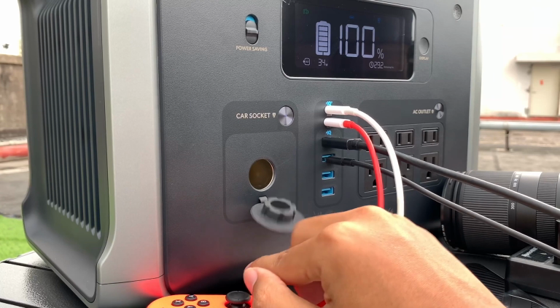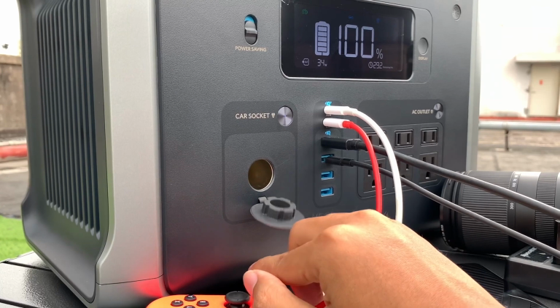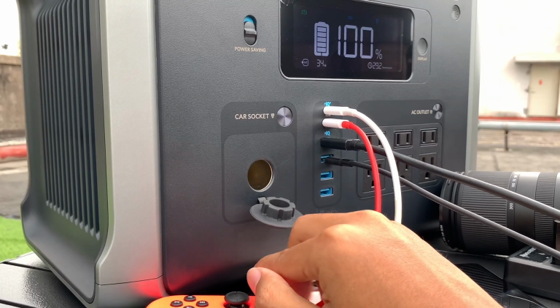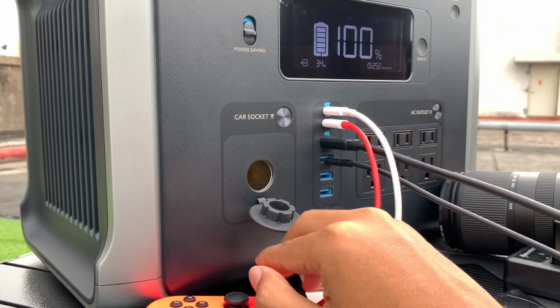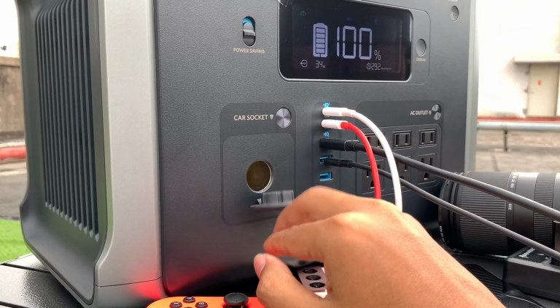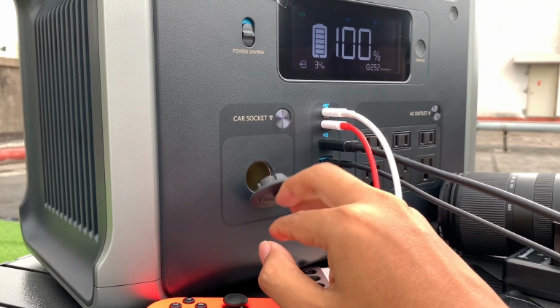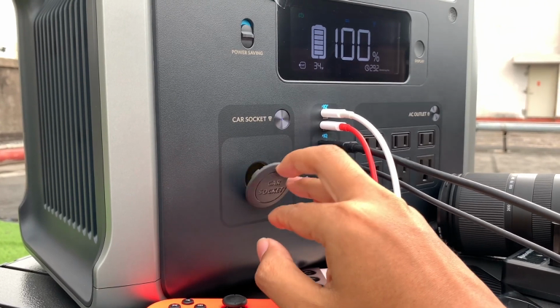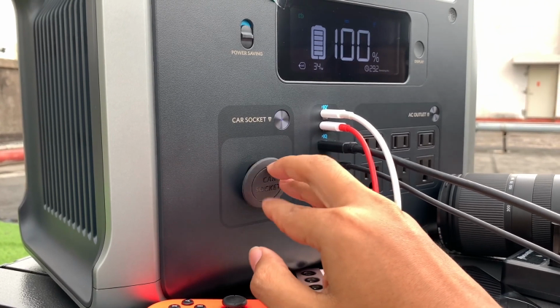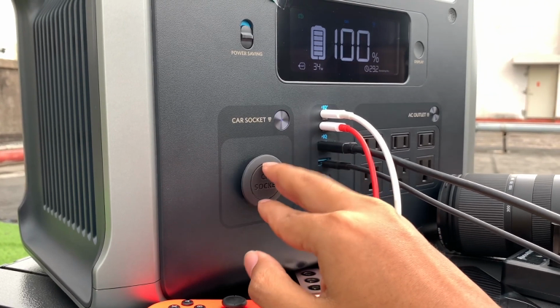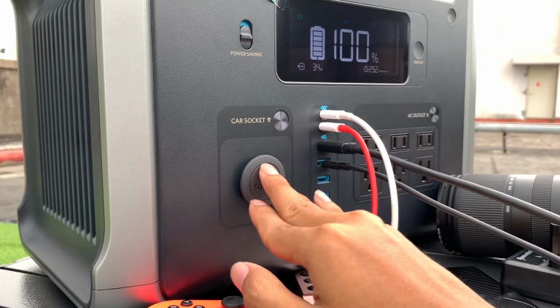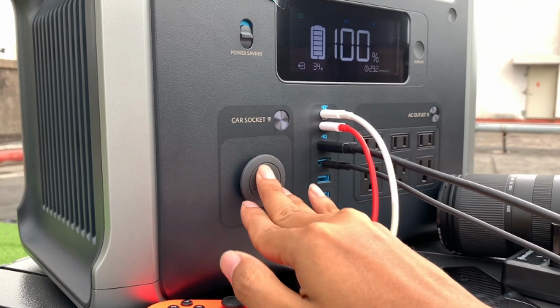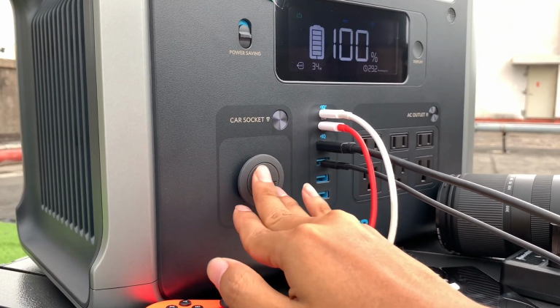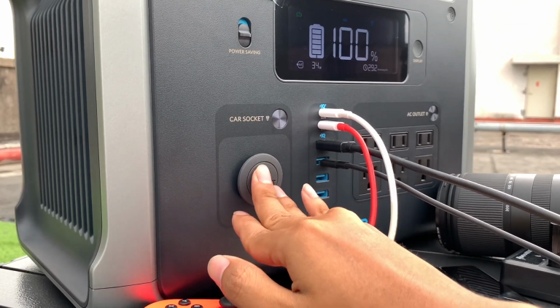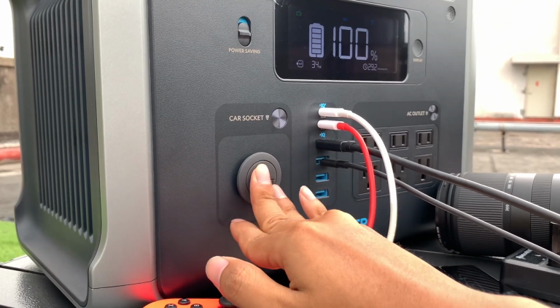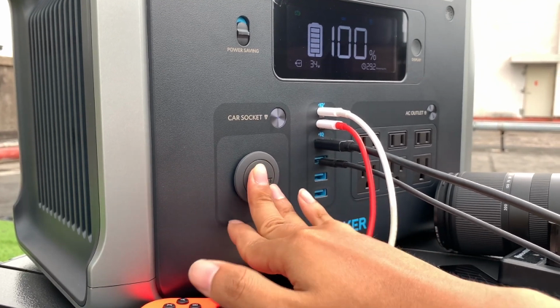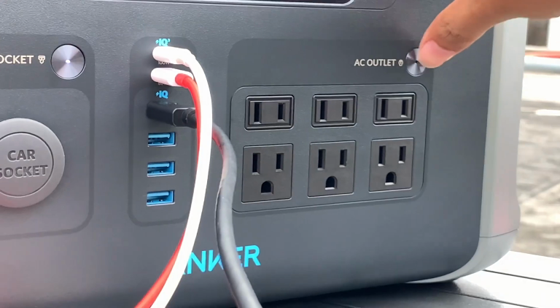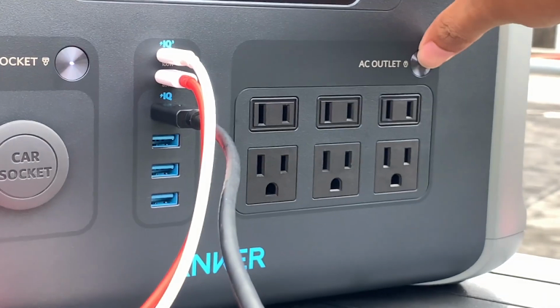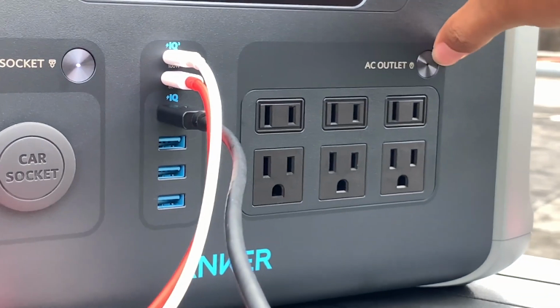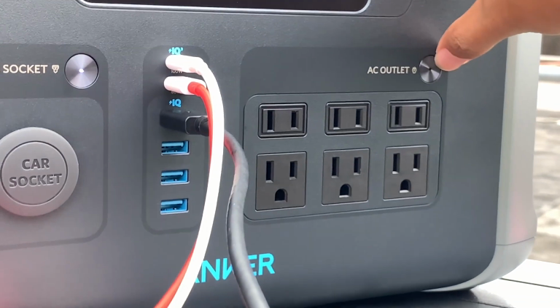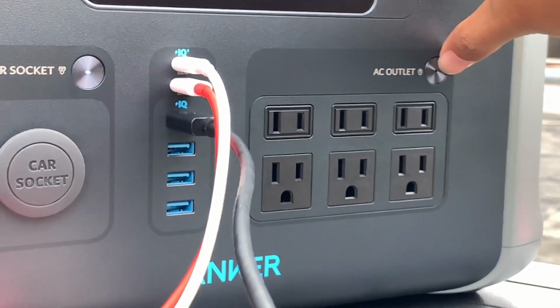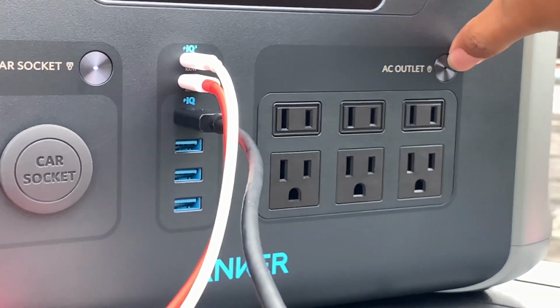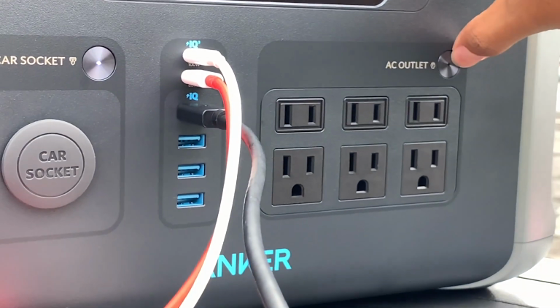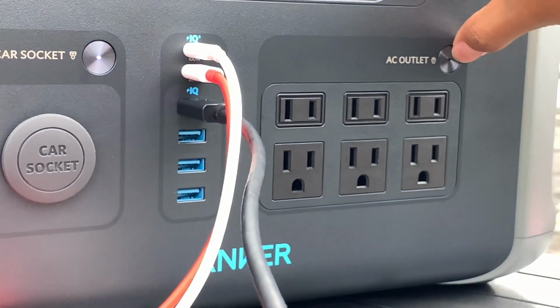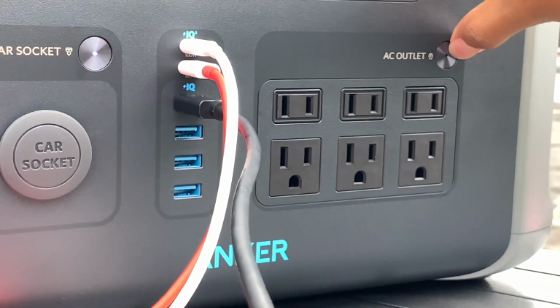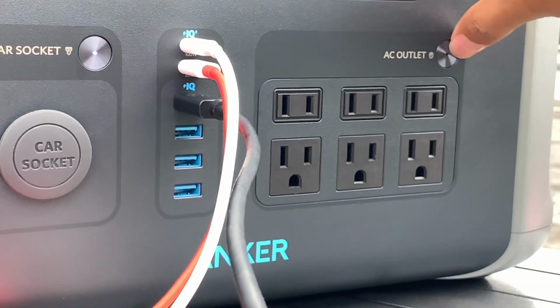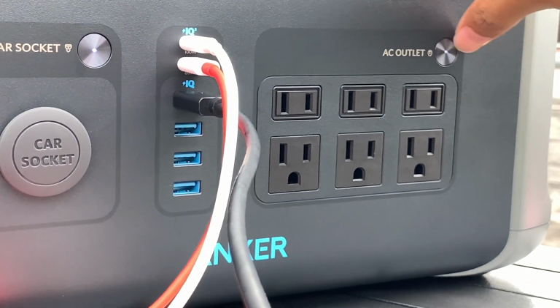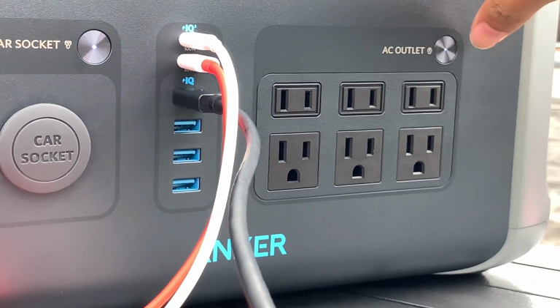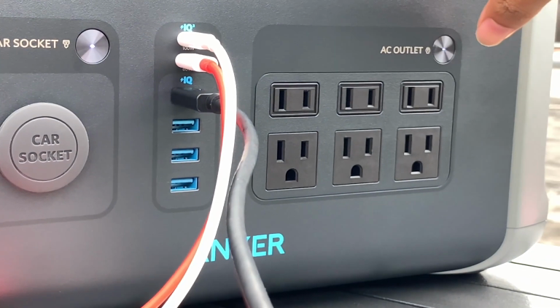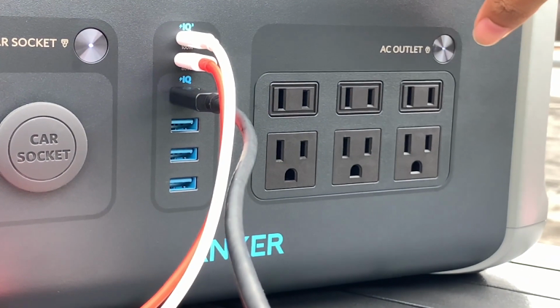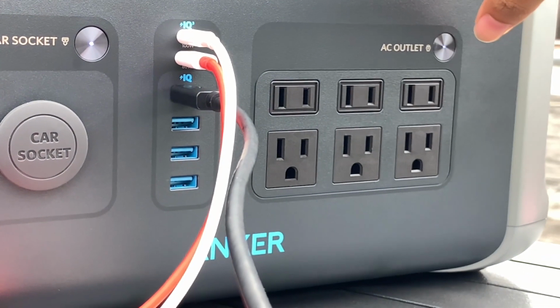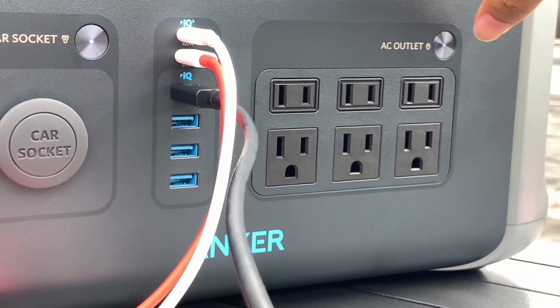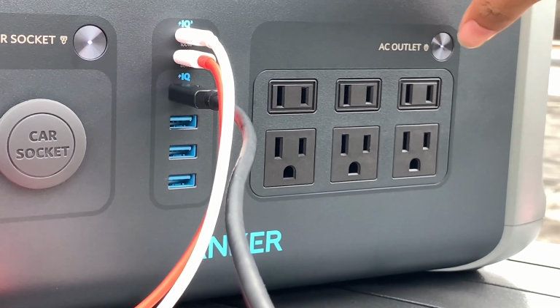There is a car socket on the left, and two groups of AC outlets are on the right.